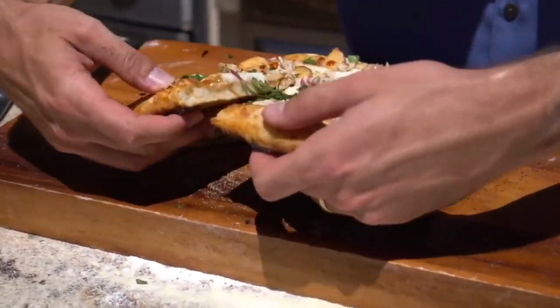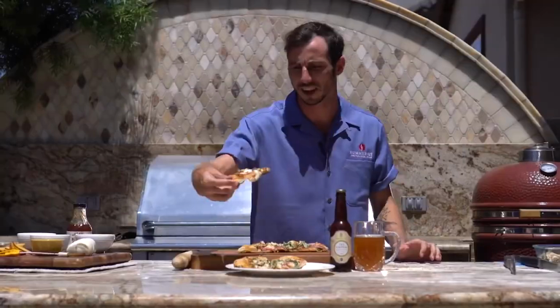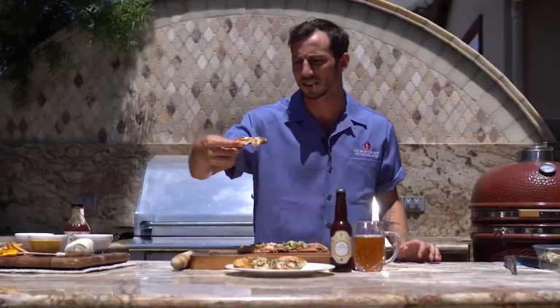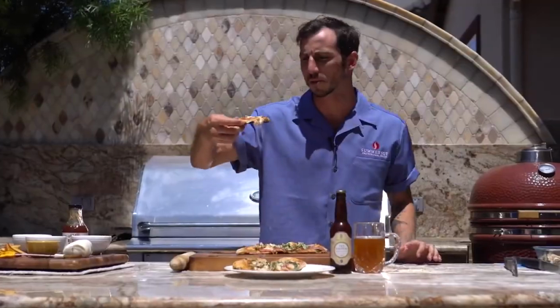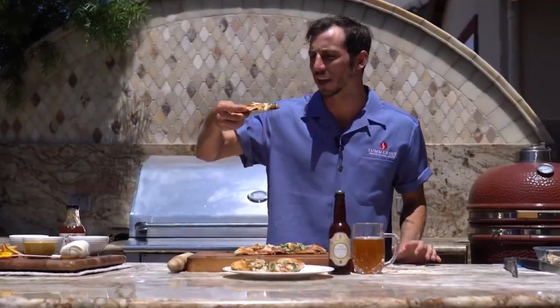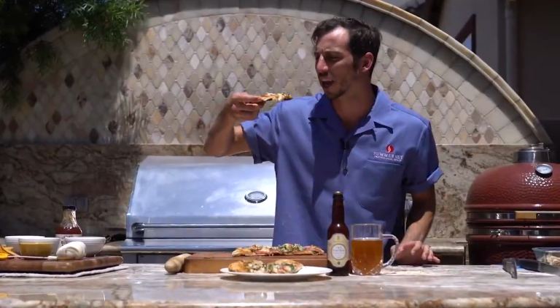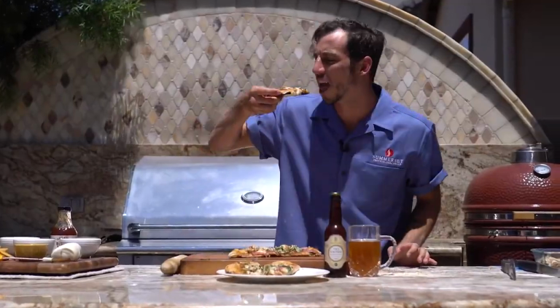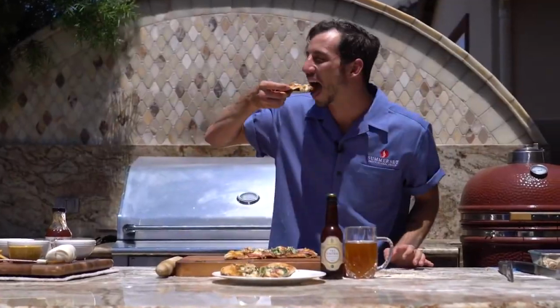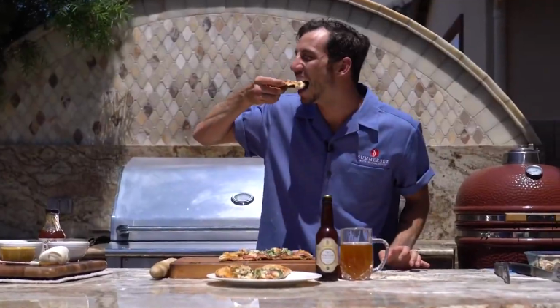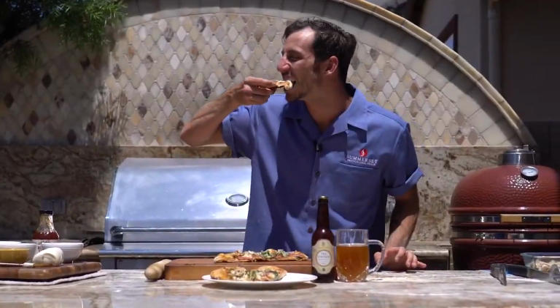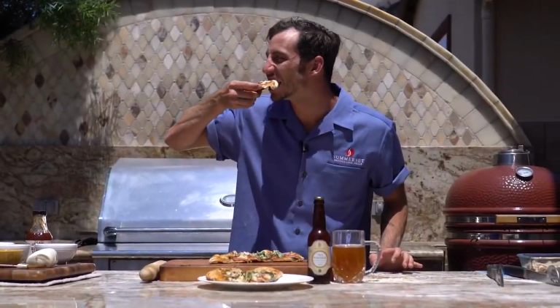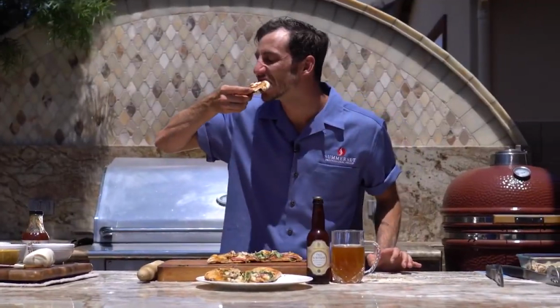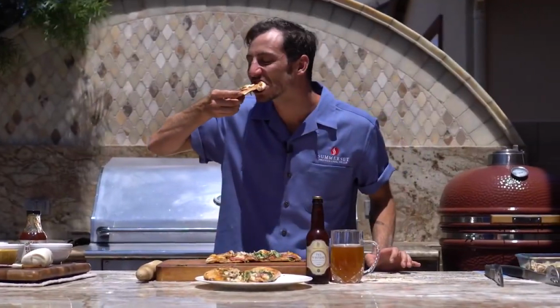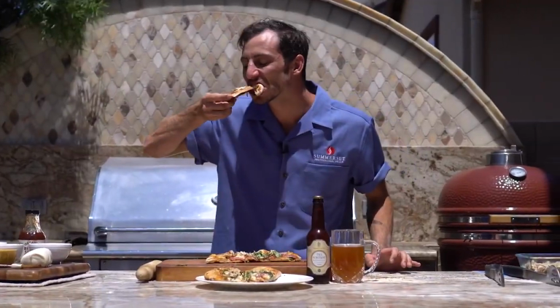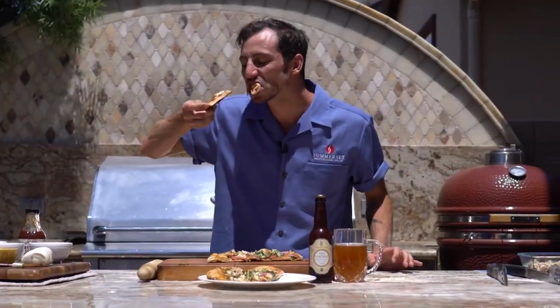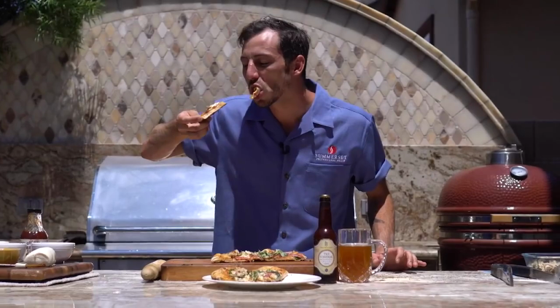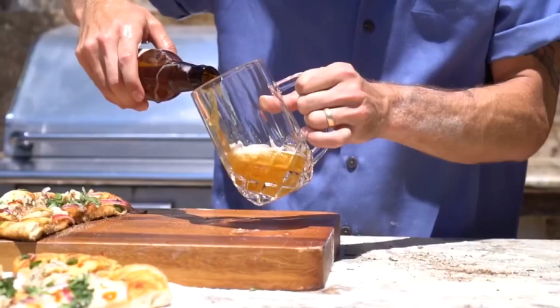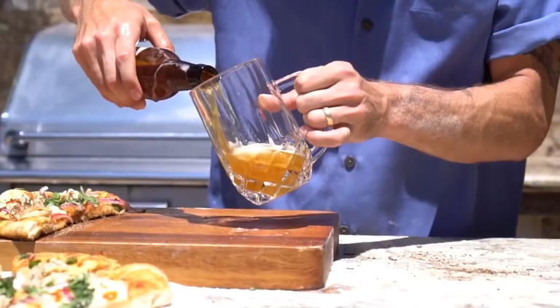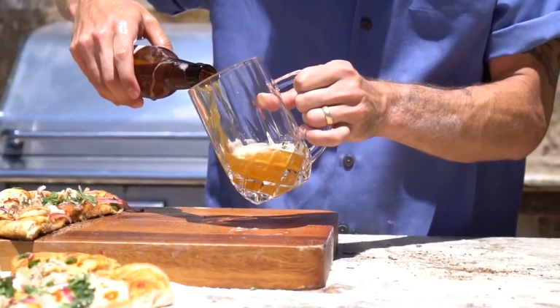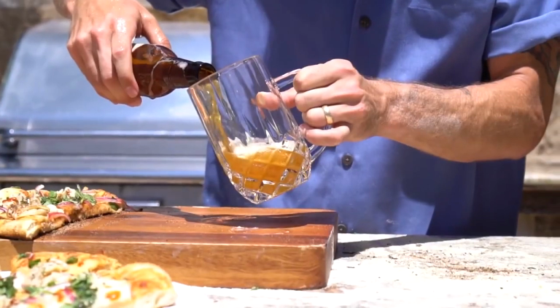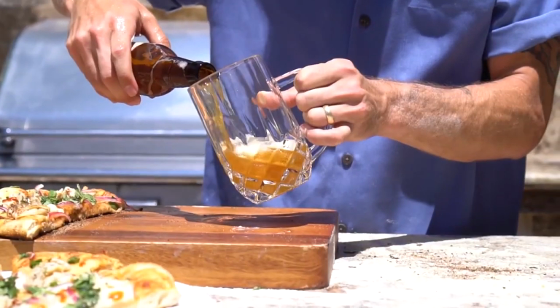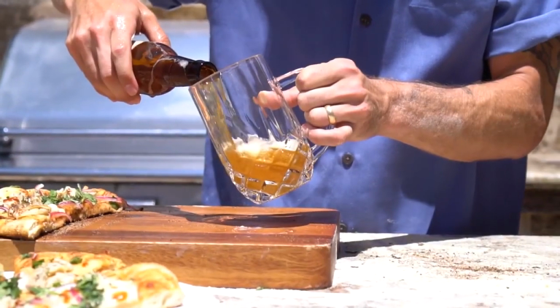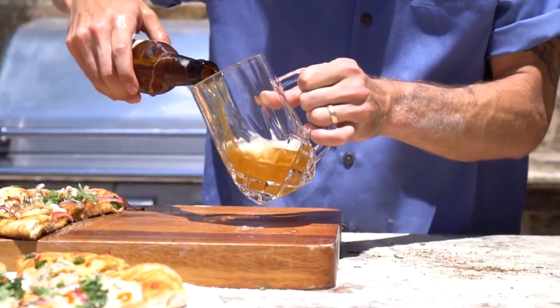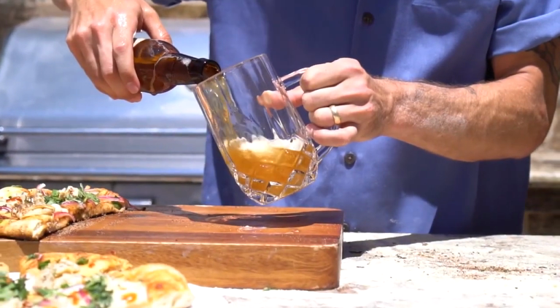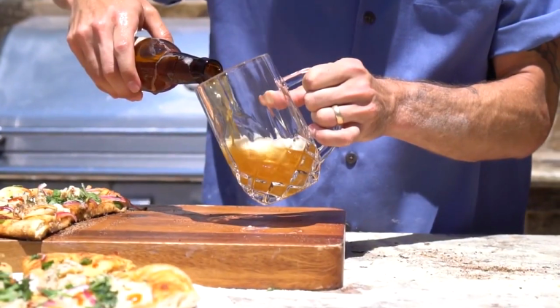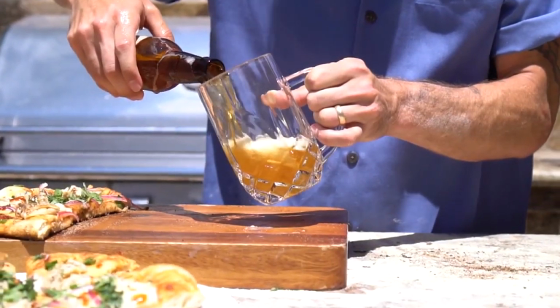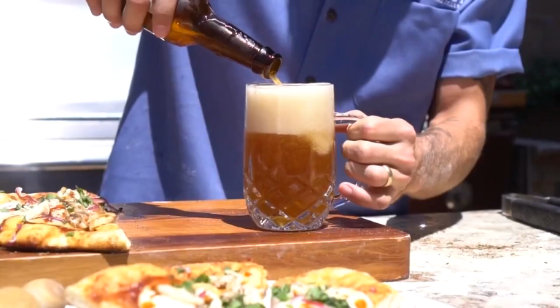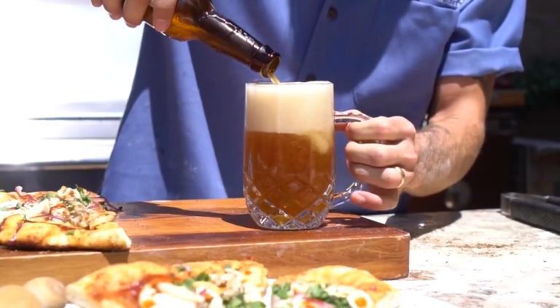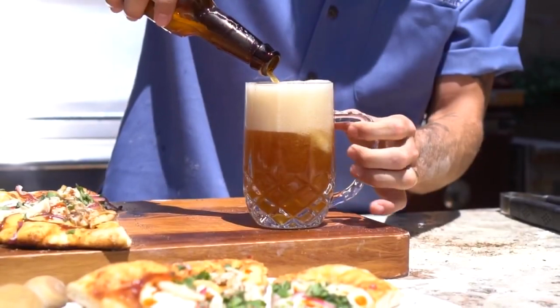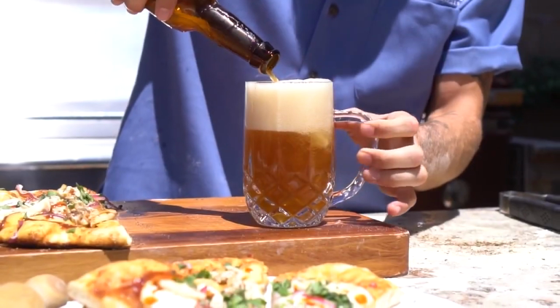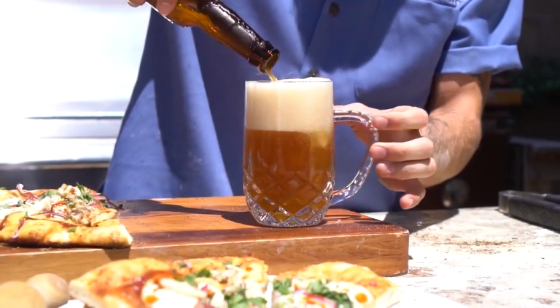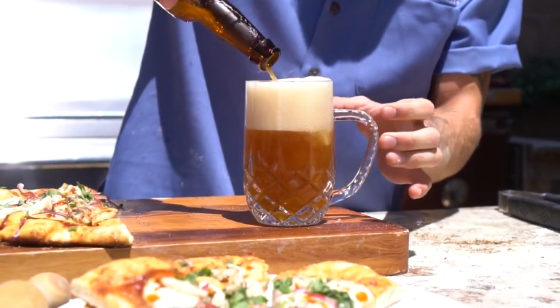Now it's time to dig in. Today we're pairing our pizza with the Tre Fontaine.